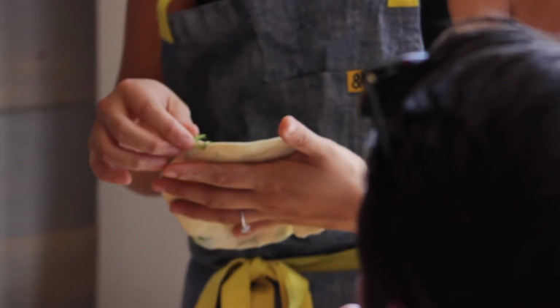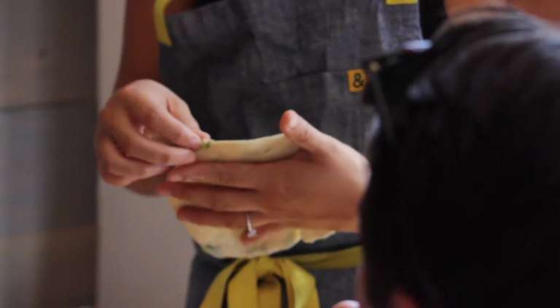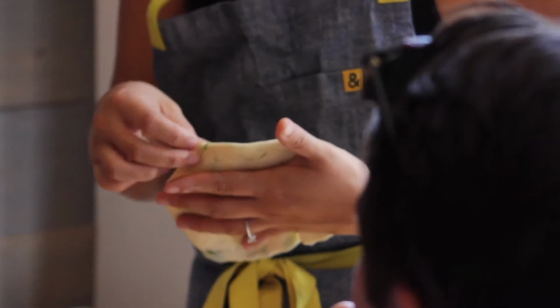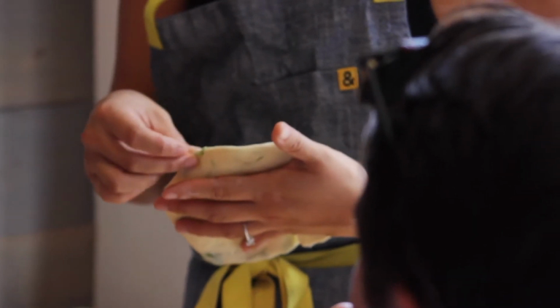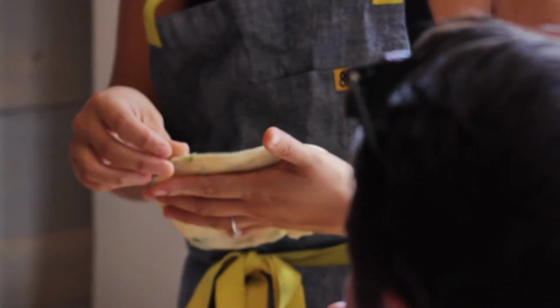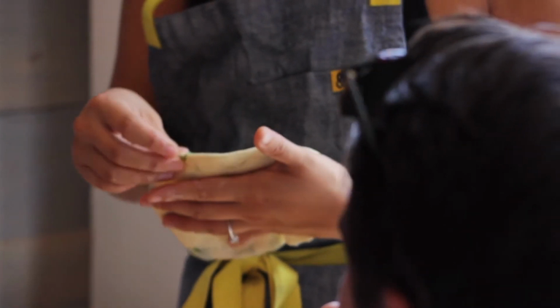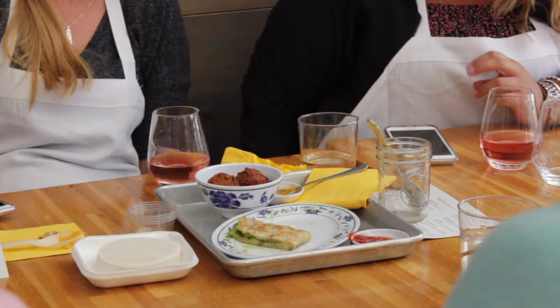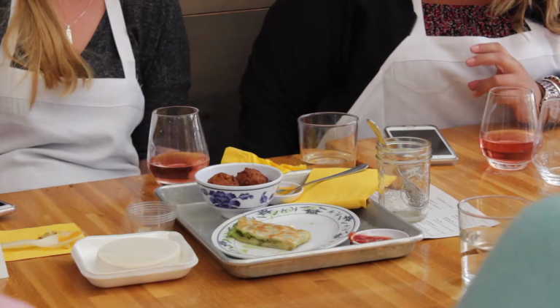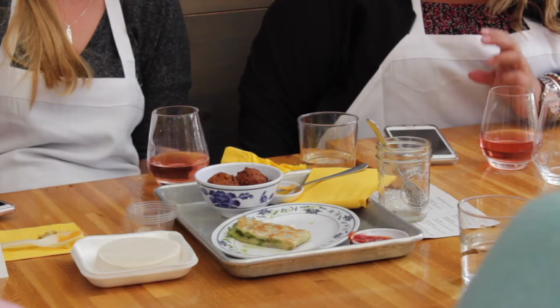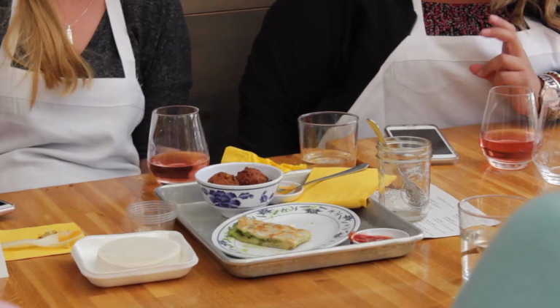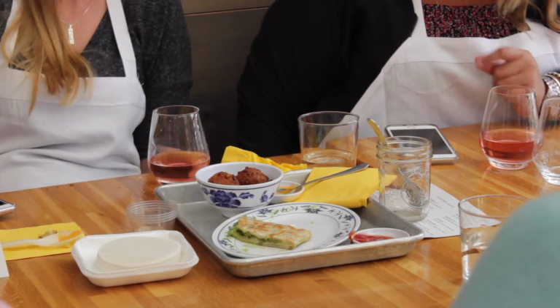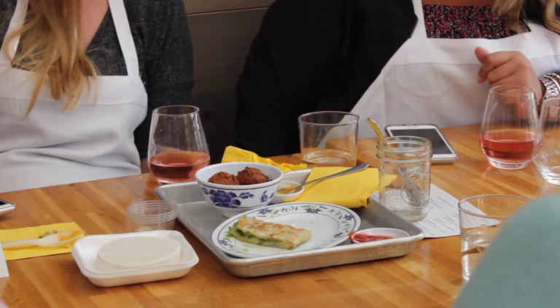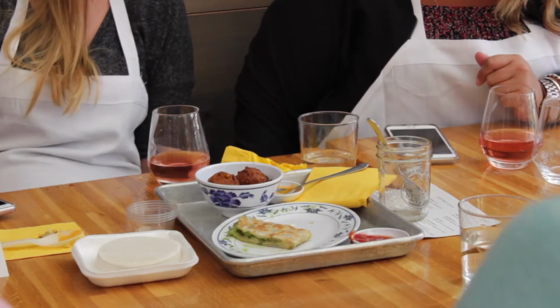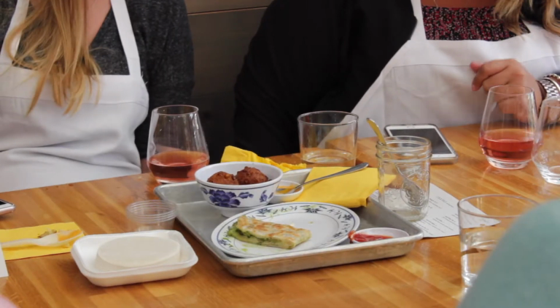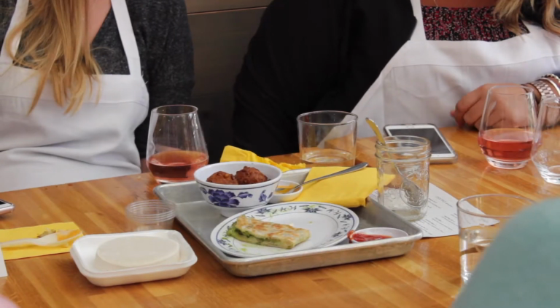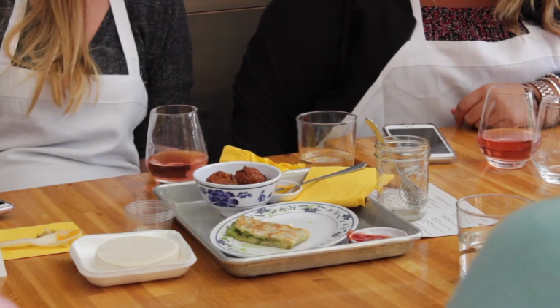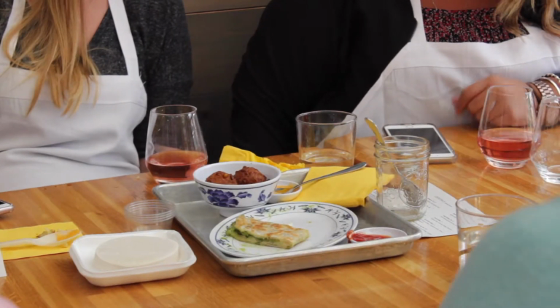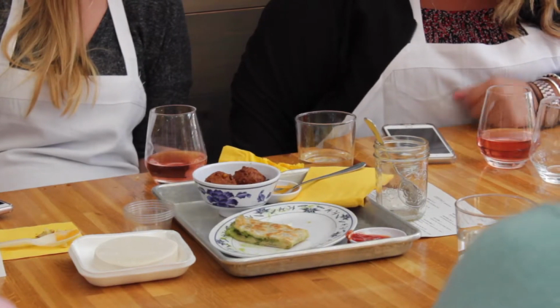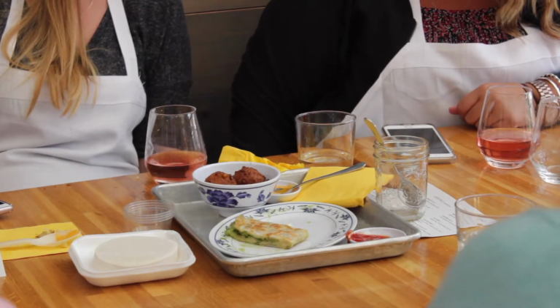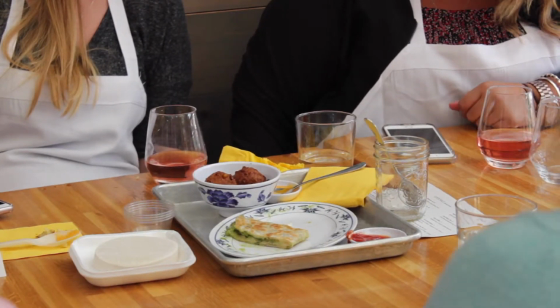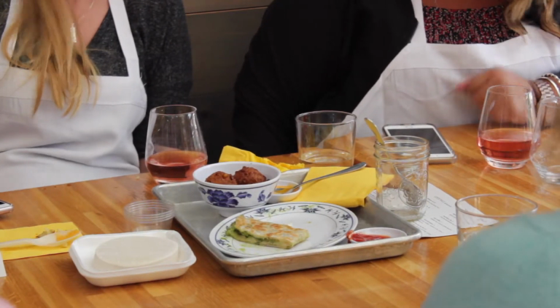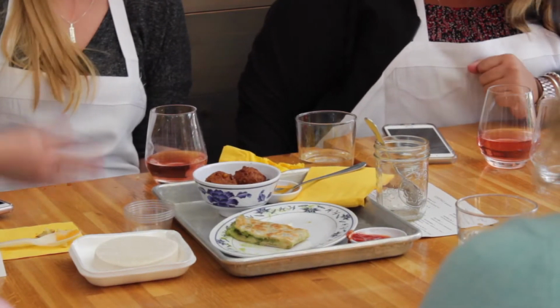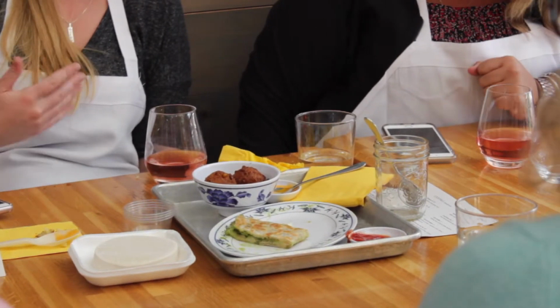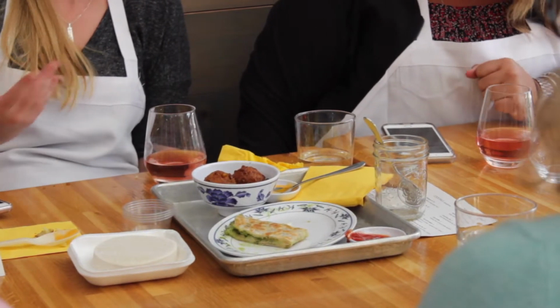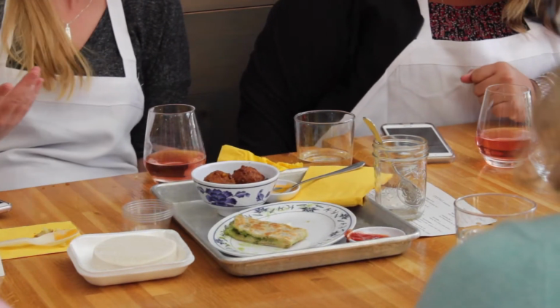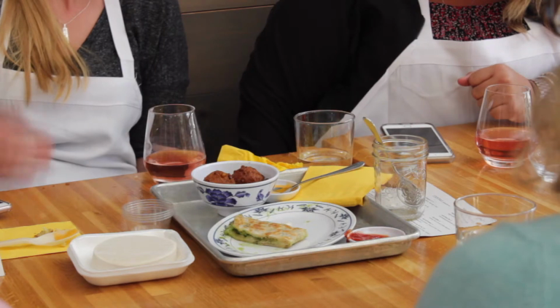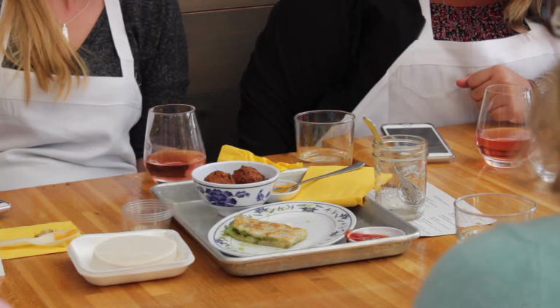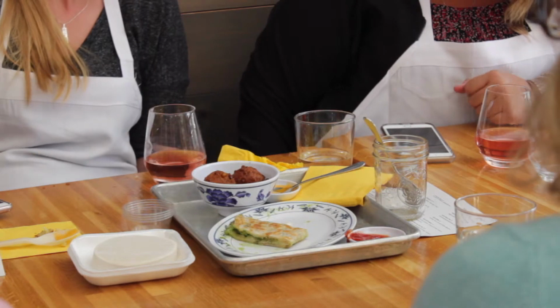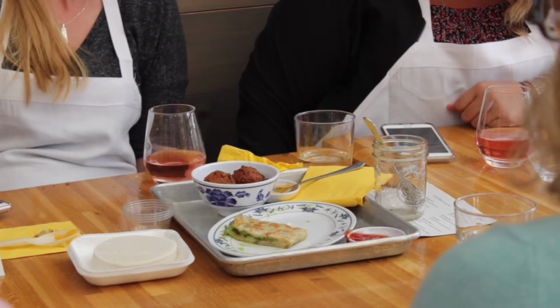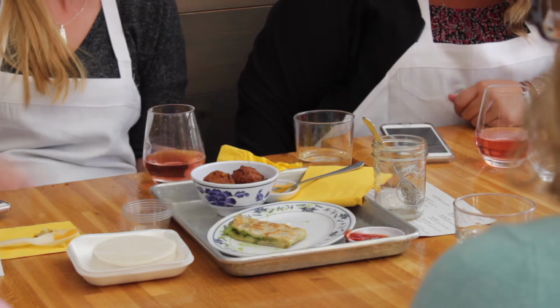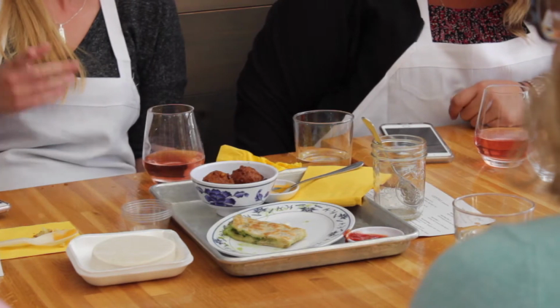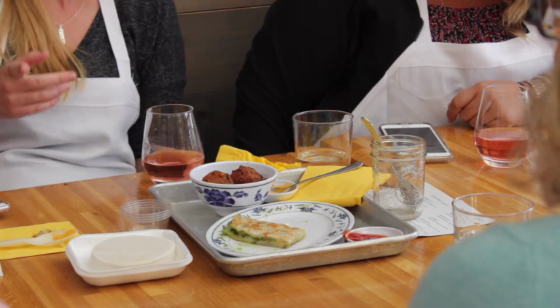Then we cook them up for you and you can sample them, as well as having something to drink and having a lot of fun here at the restaurant.